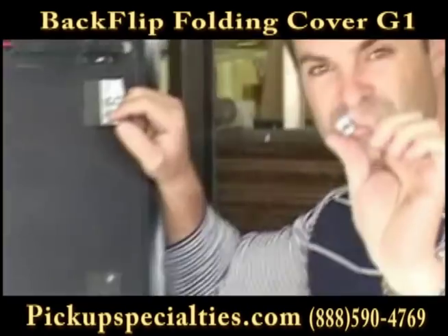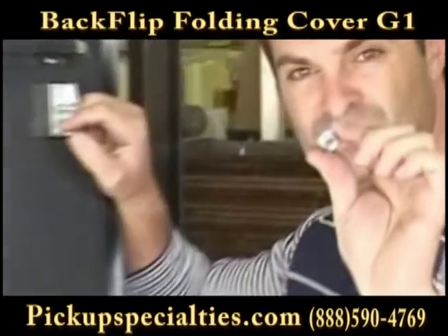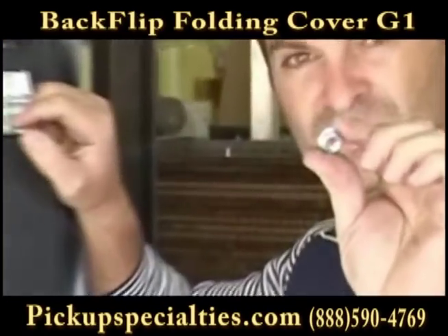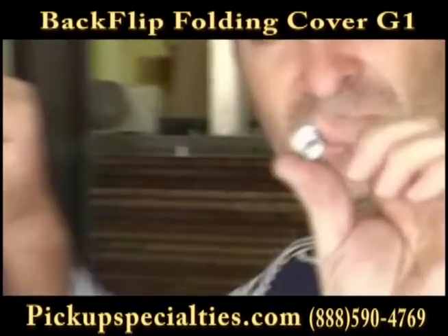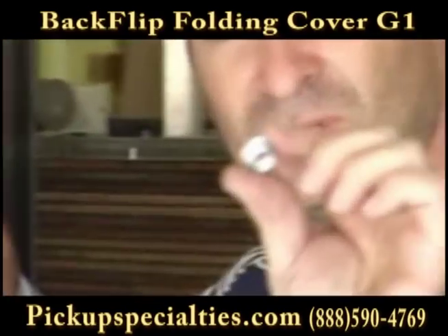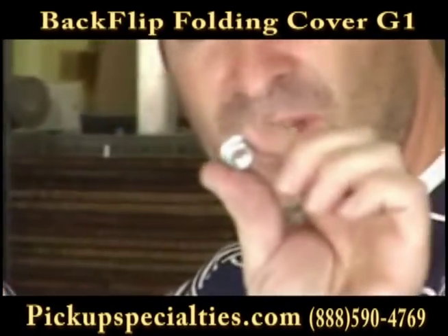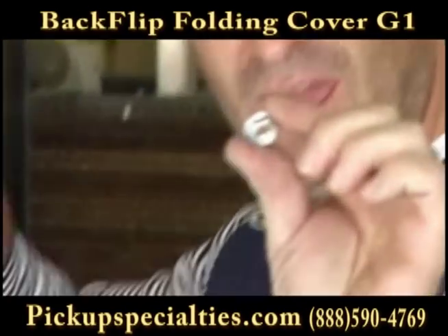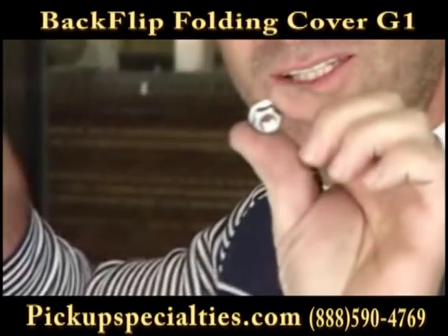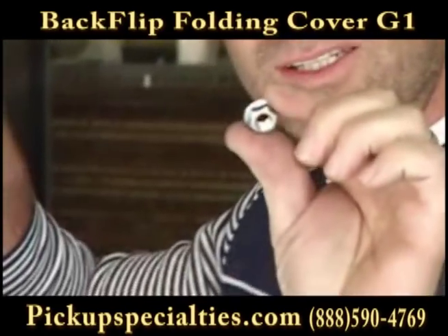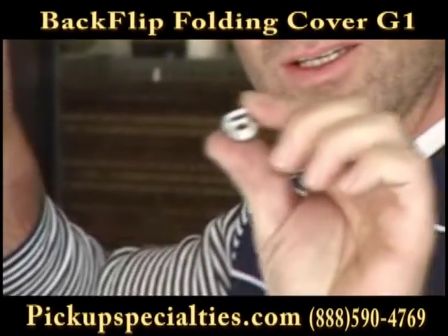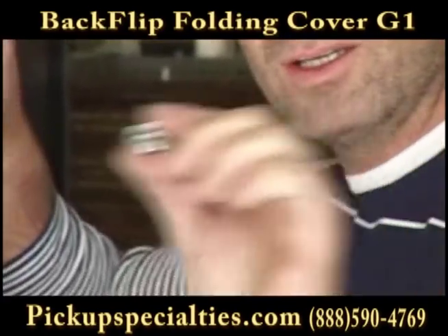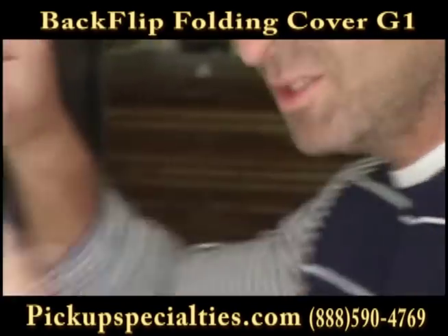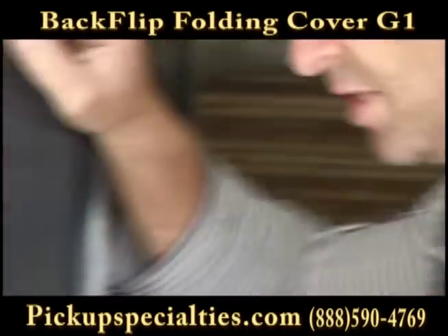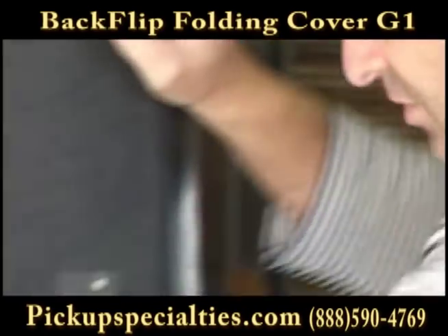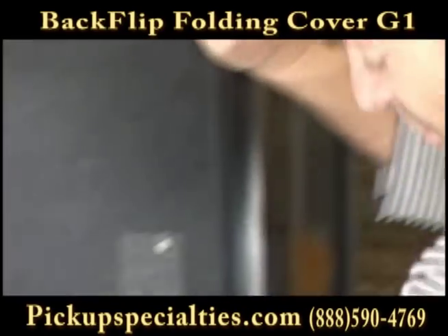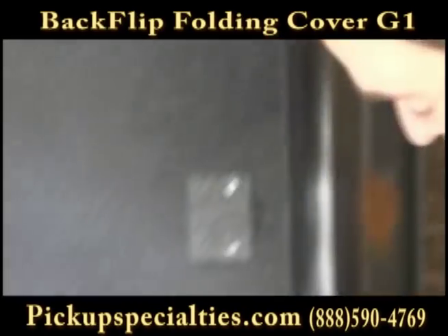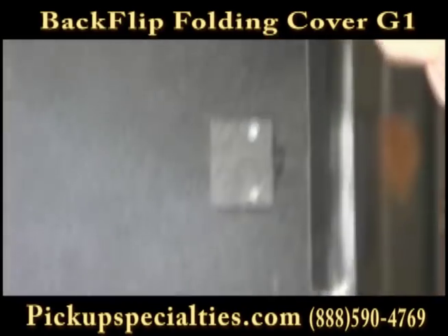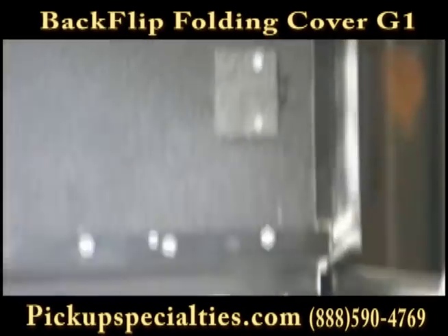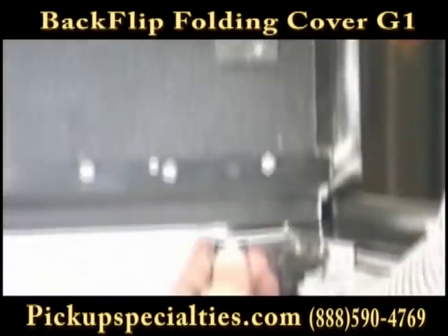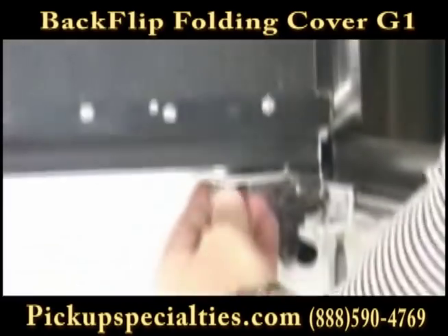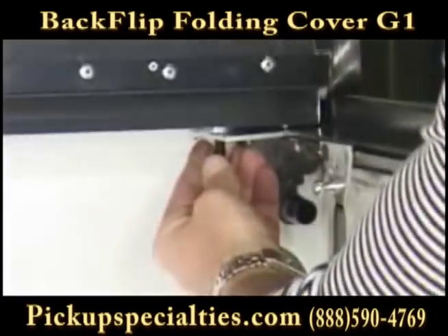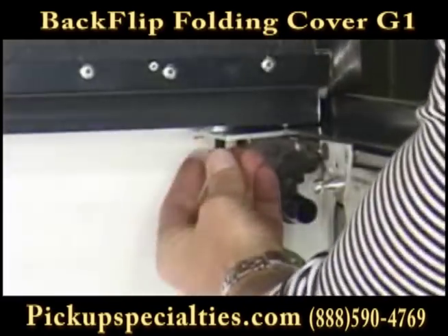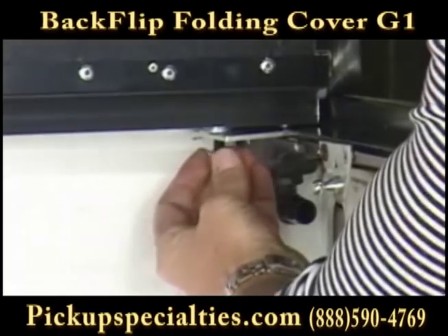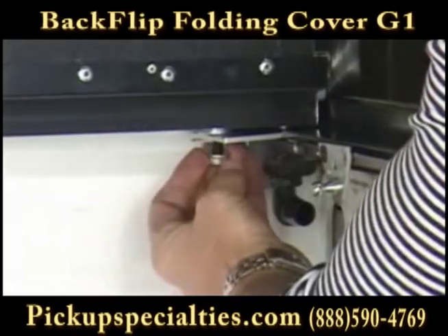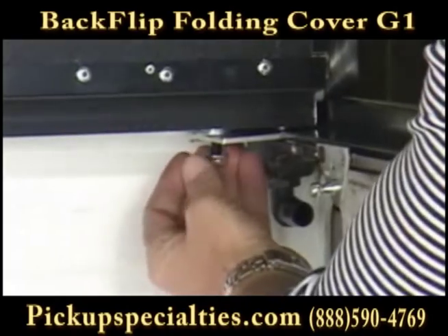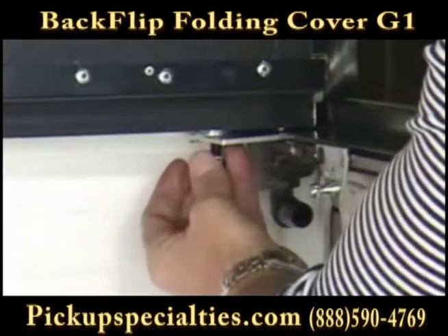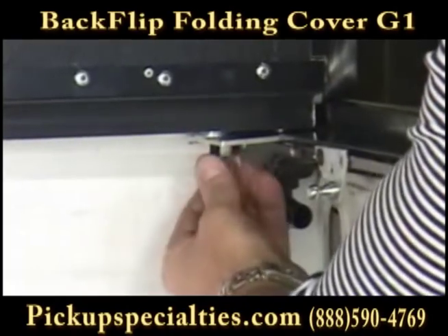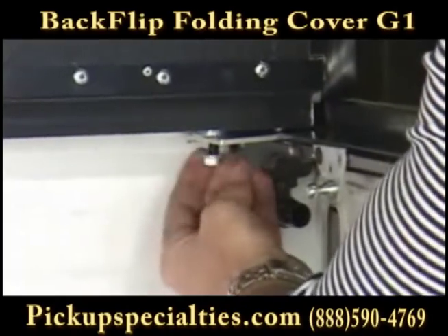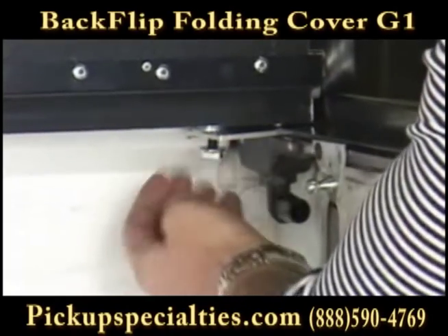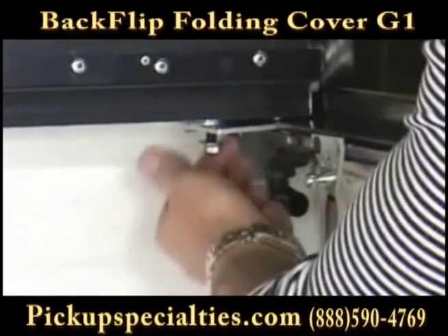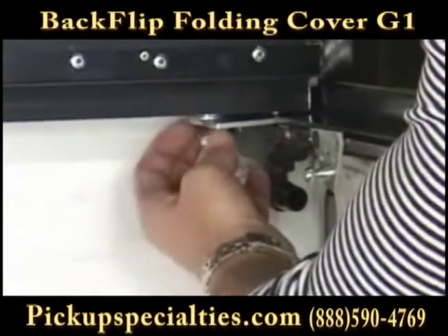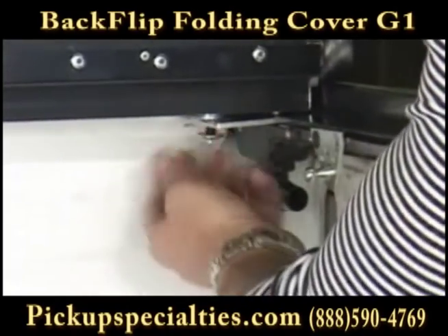Once the cover is folded forward all the way, tighten the bolts you inserted with the provided flange nuts.